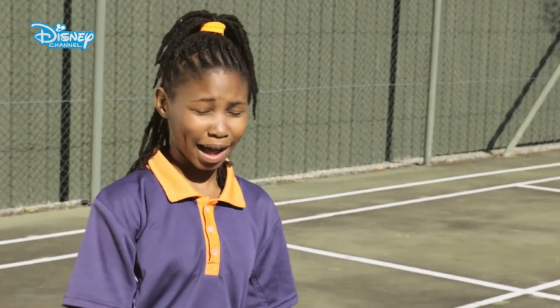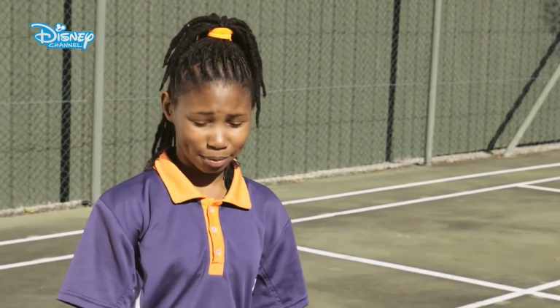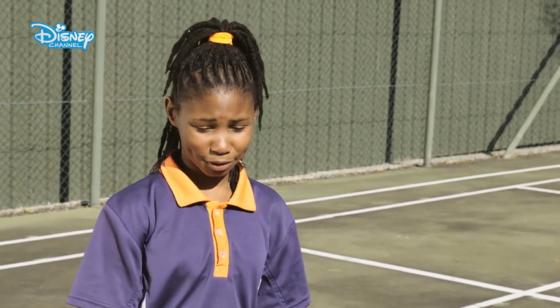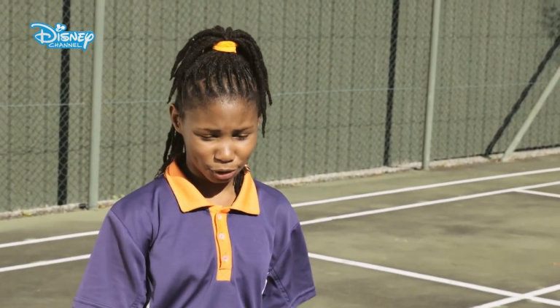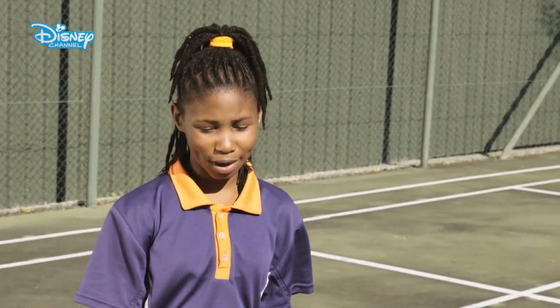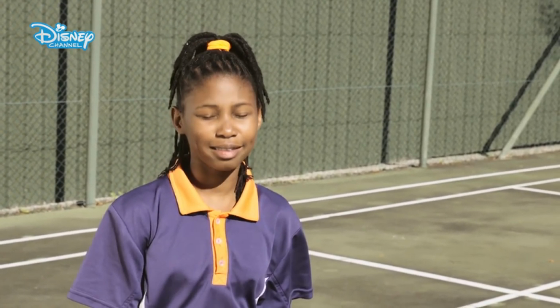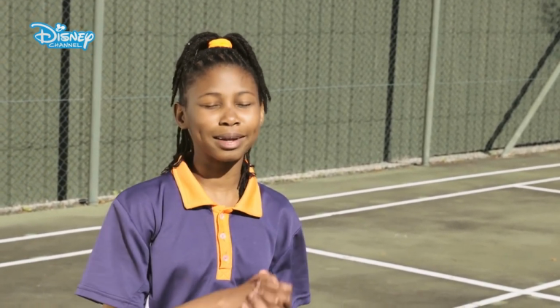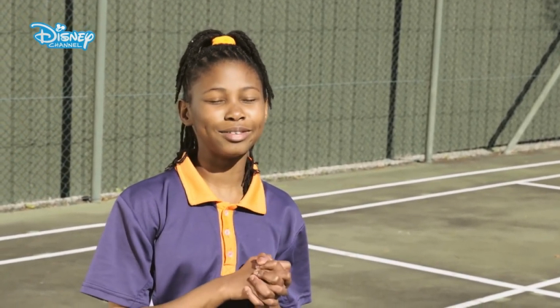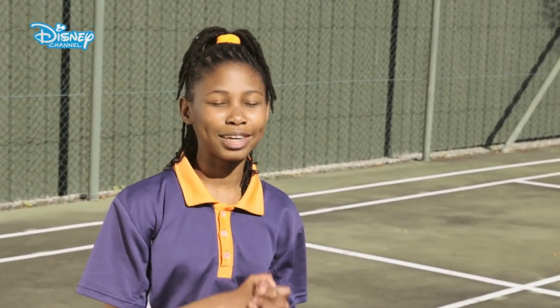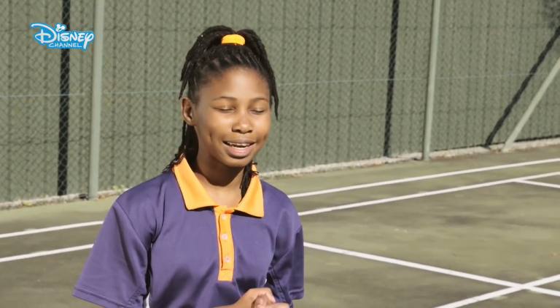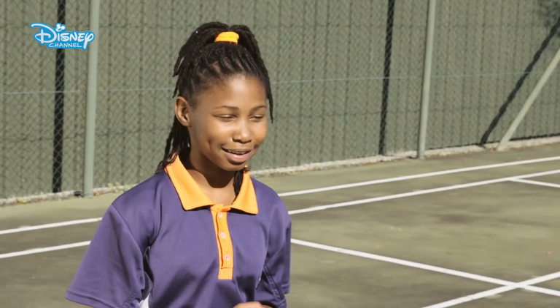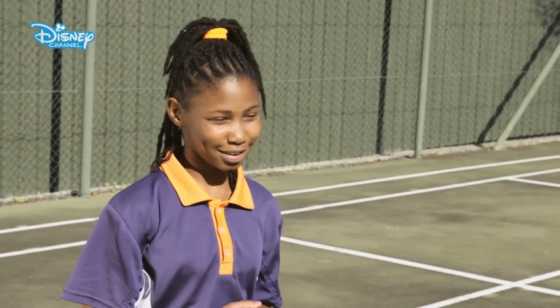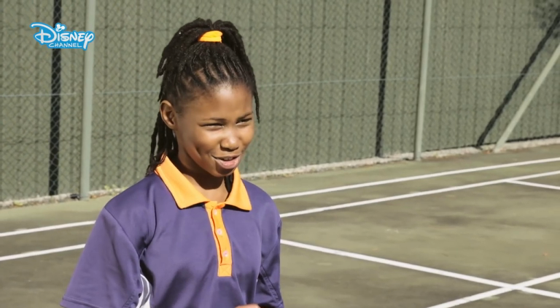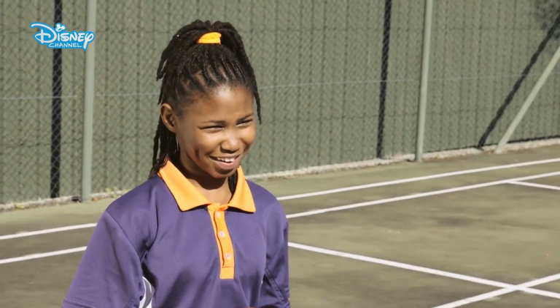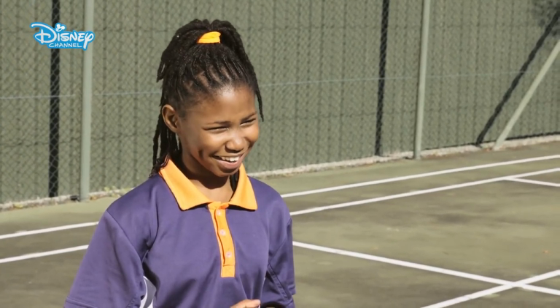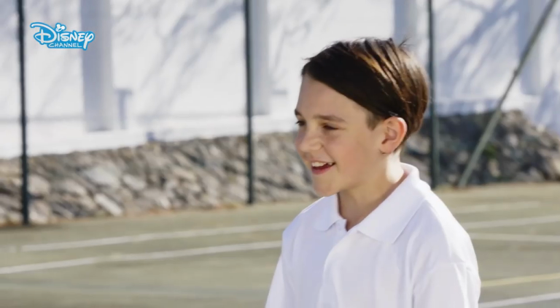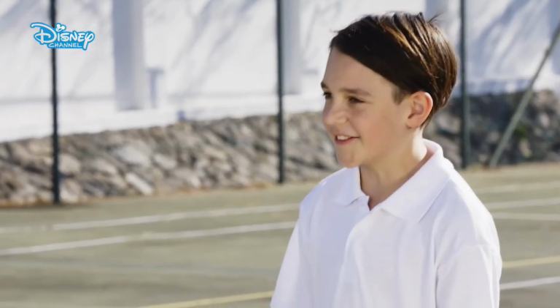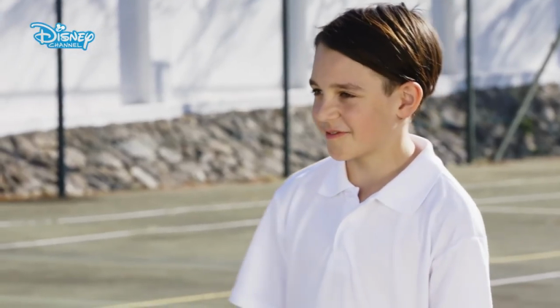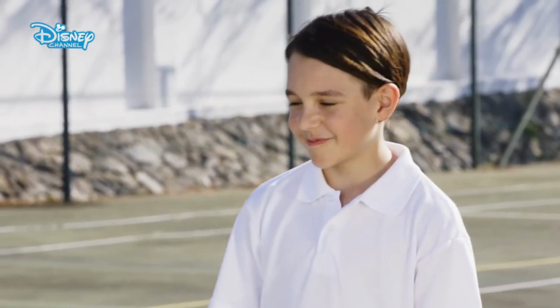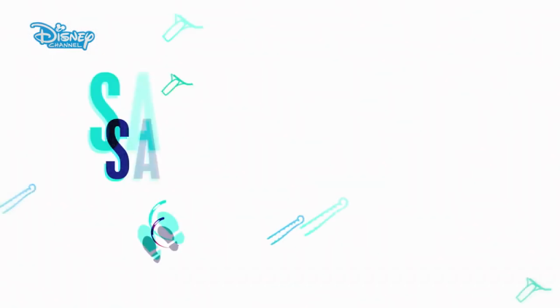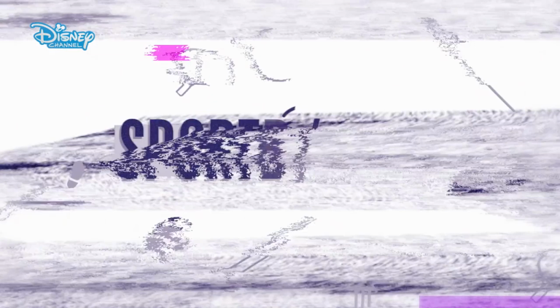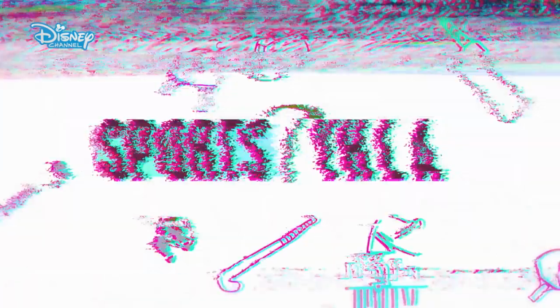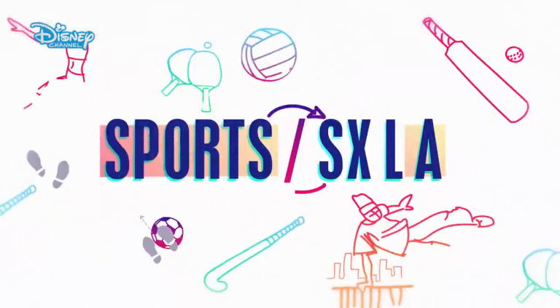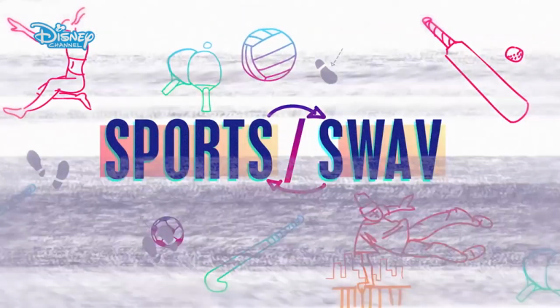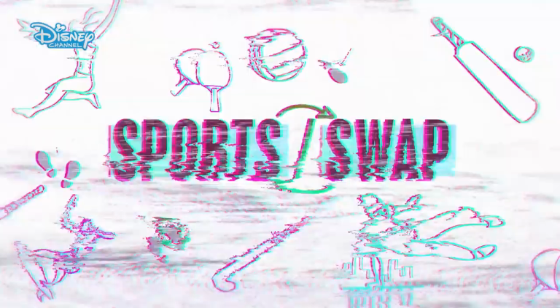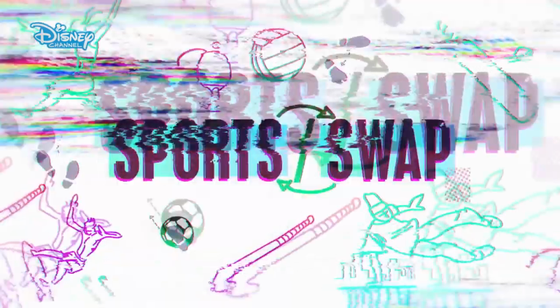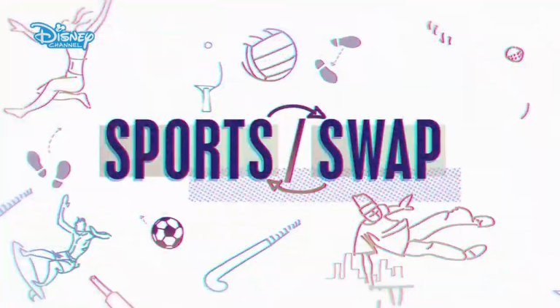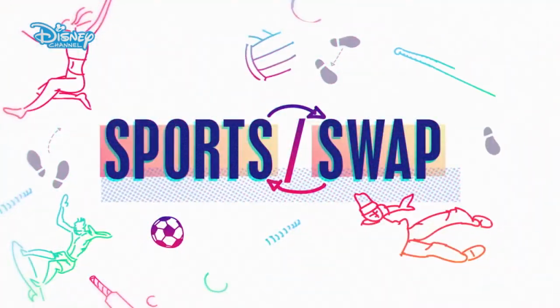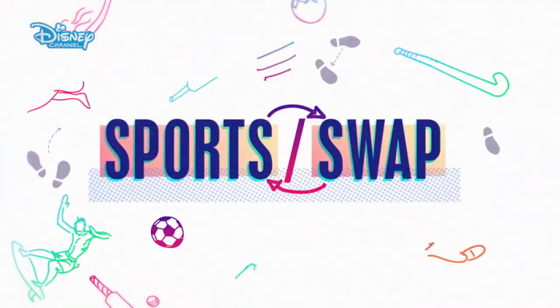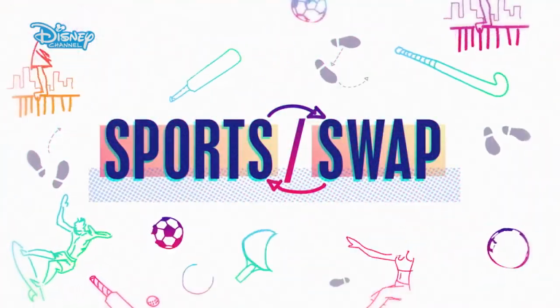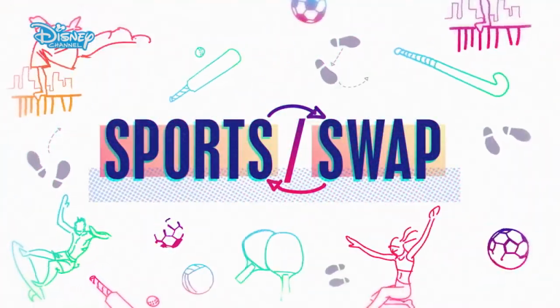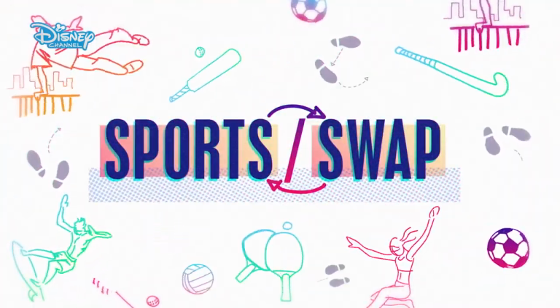I'm proud of you too. Thanks — and it's been really nice teaching you today. Thank you. Sports Swap on Disney Channel.